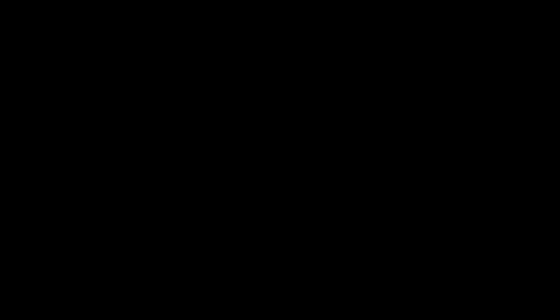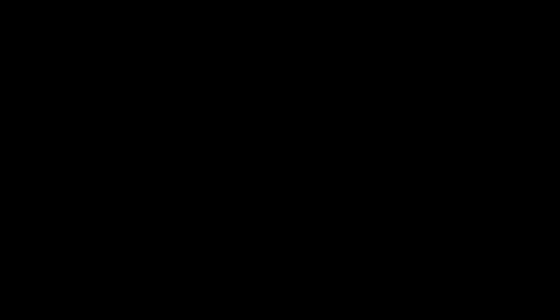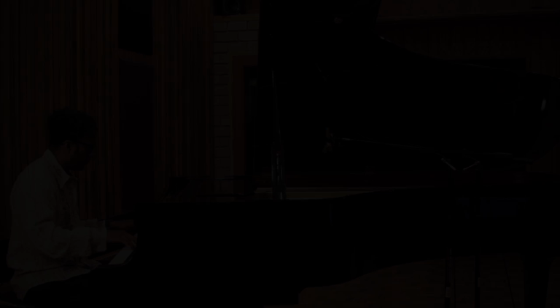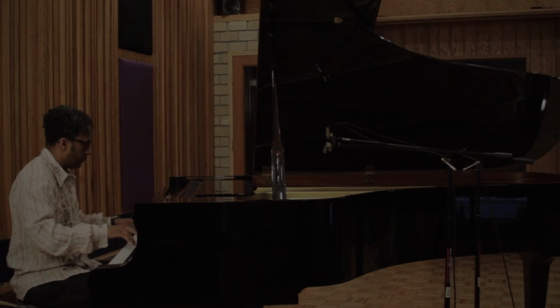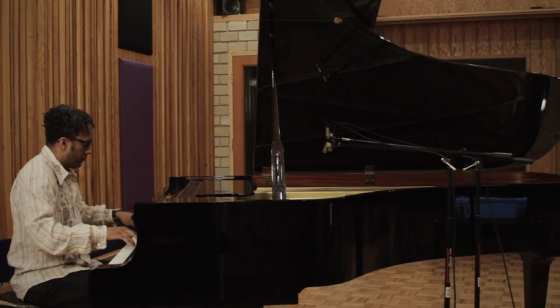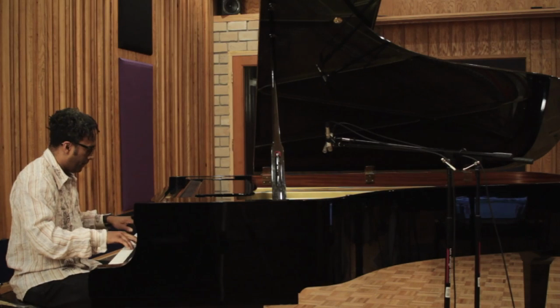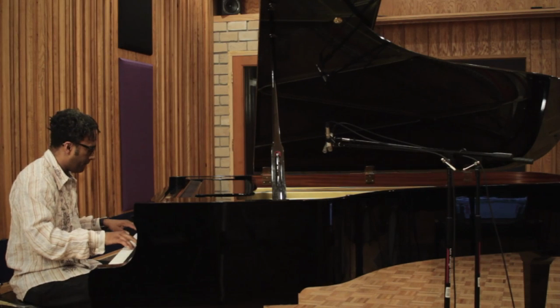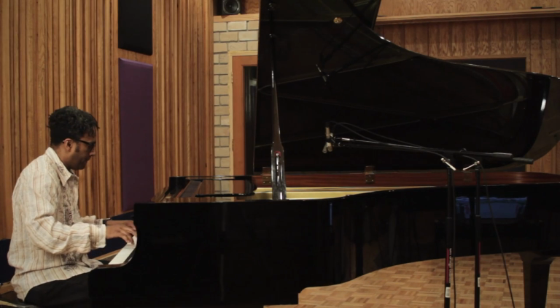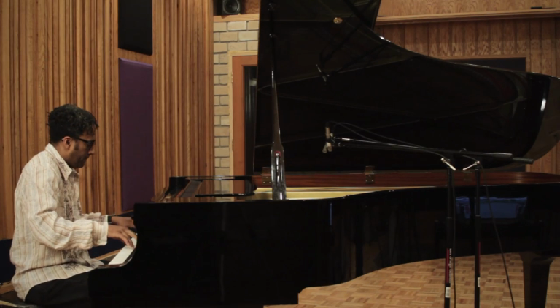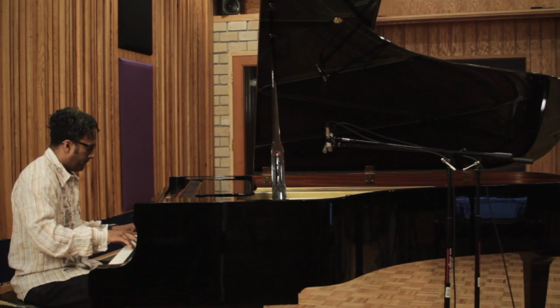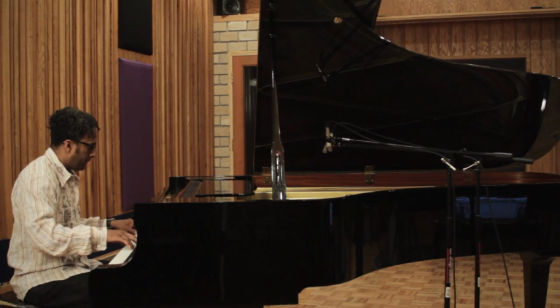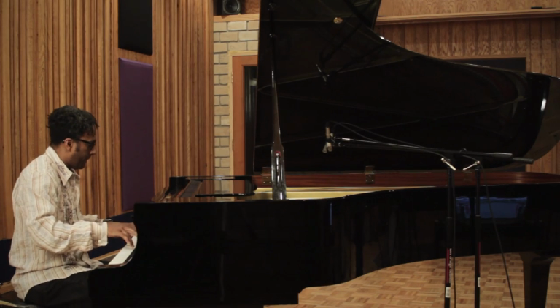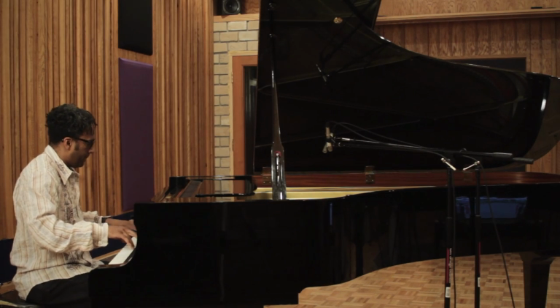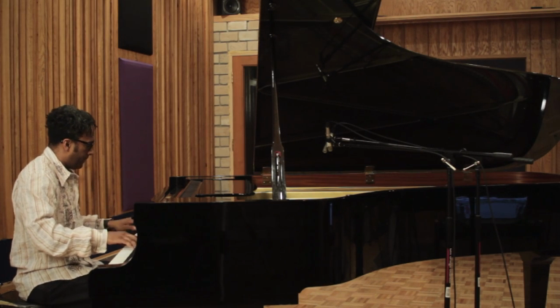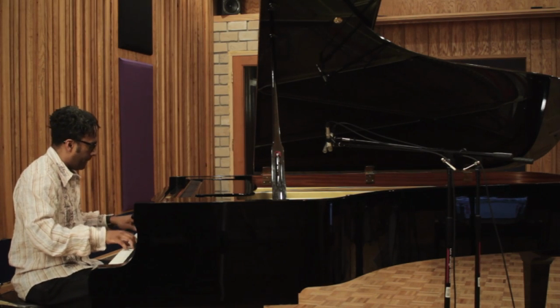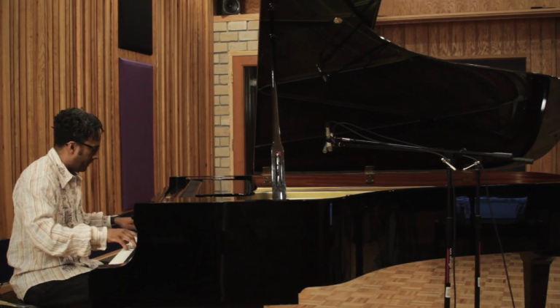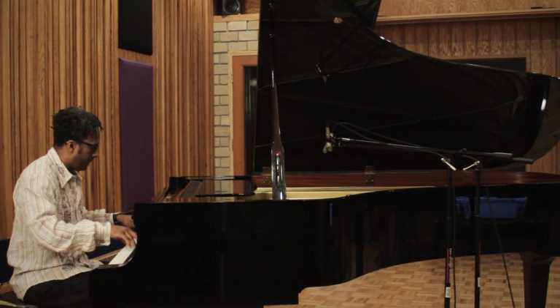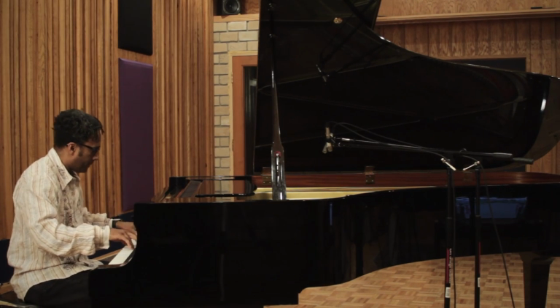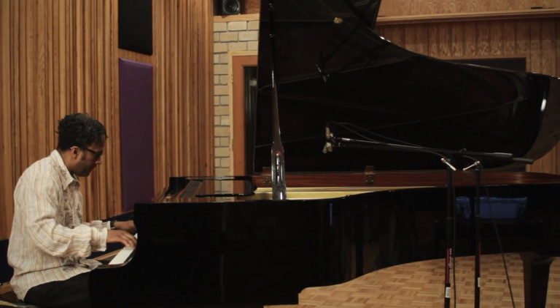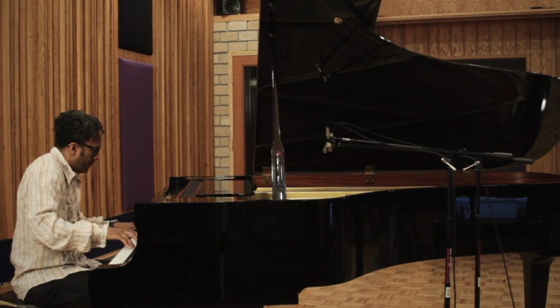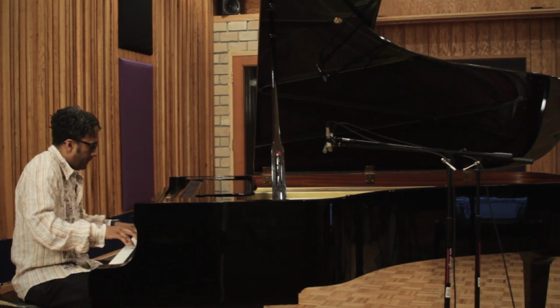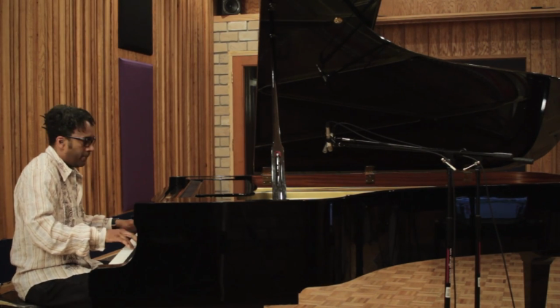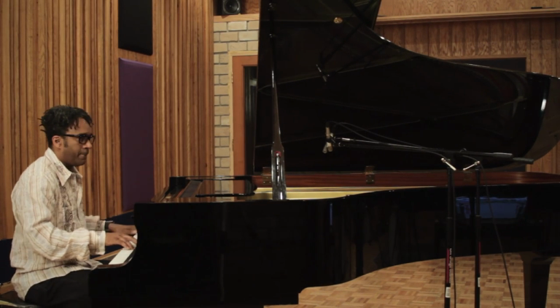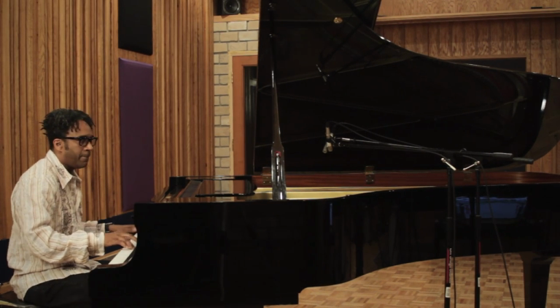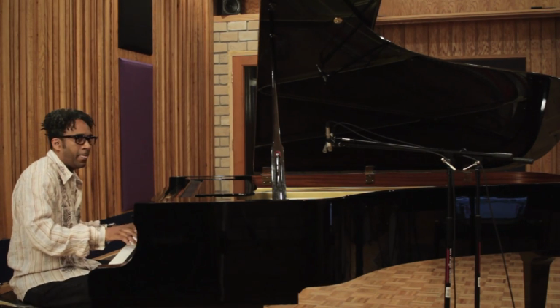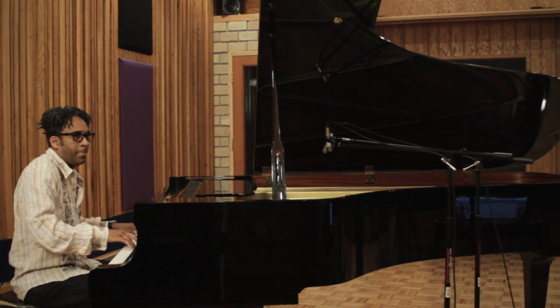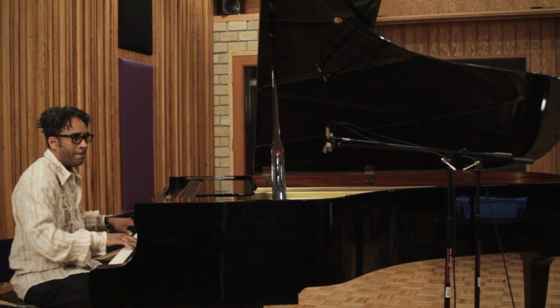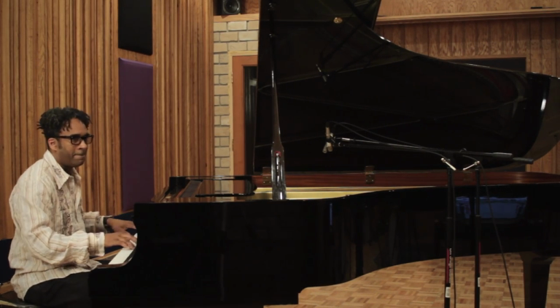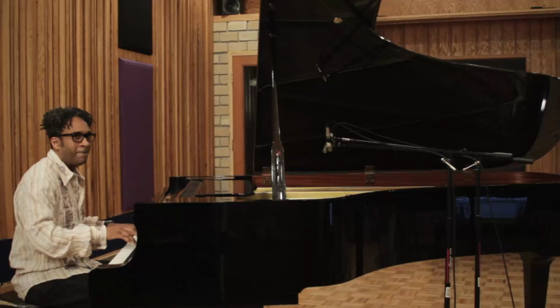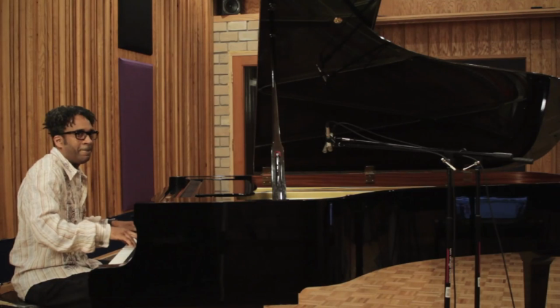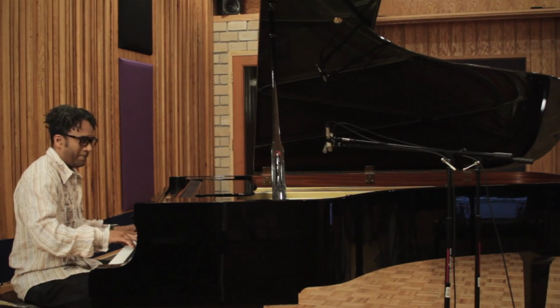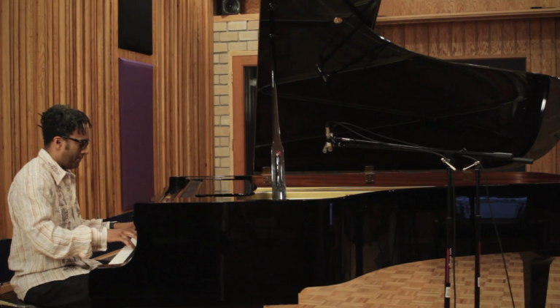Welcome to this tutorial on how to record piano using a set of microphone techniques. You'll be able to listen to the difference between these techniques.